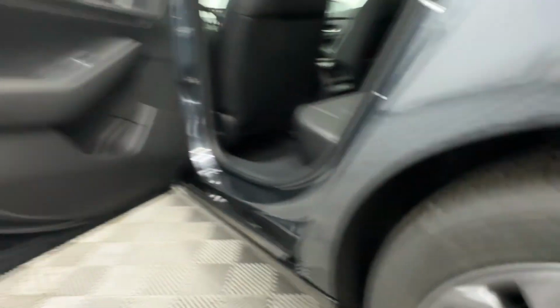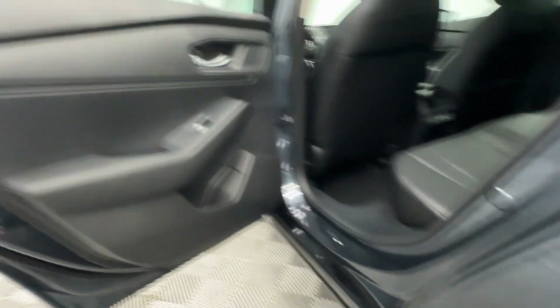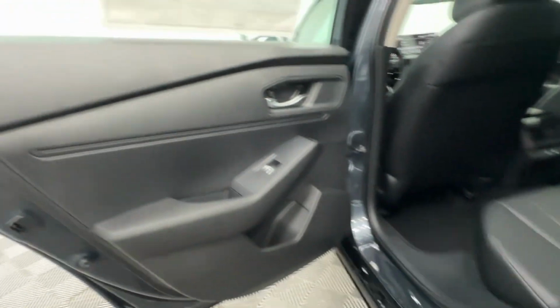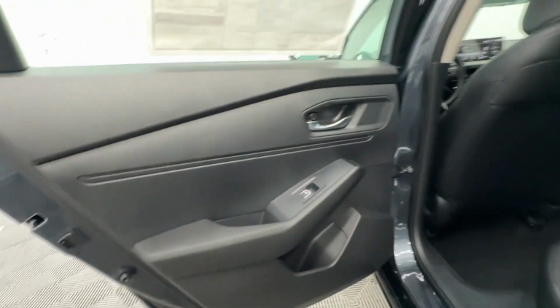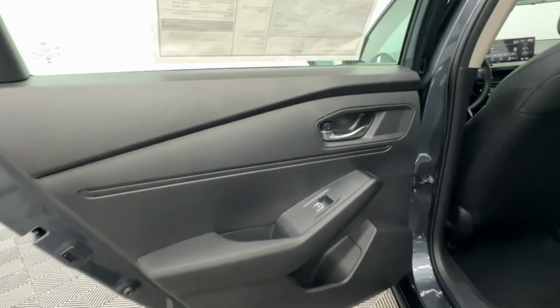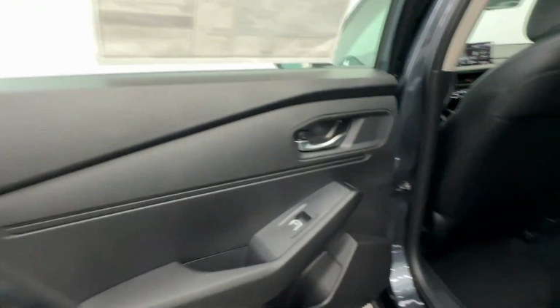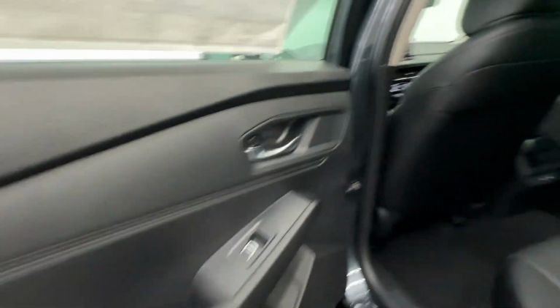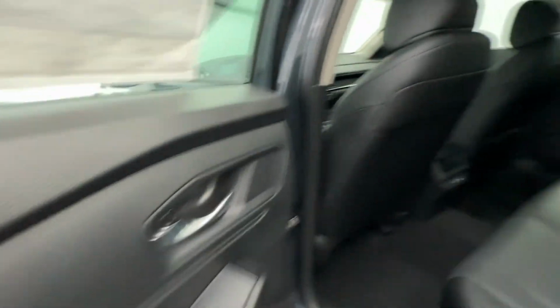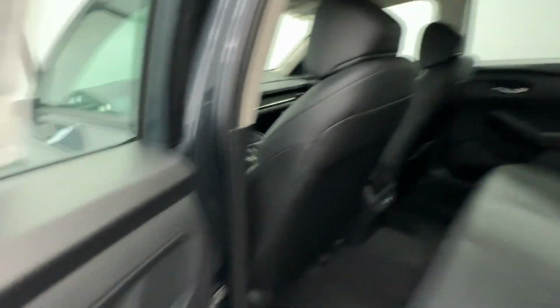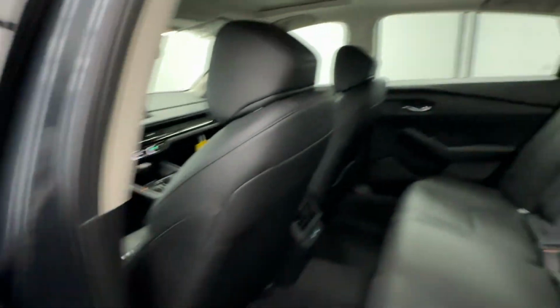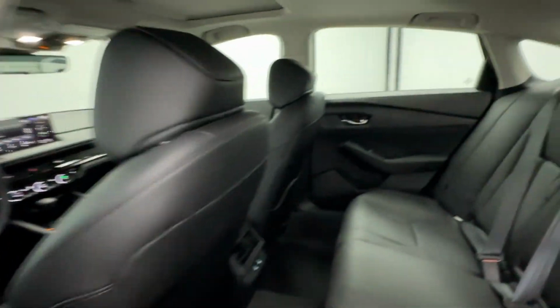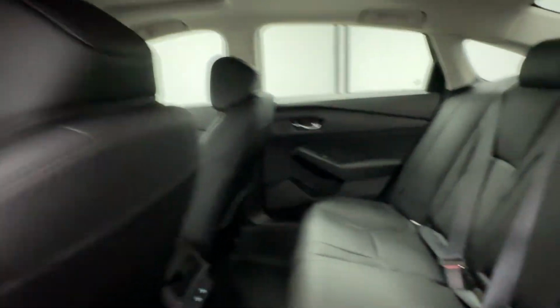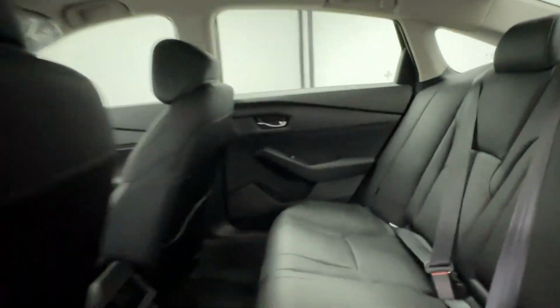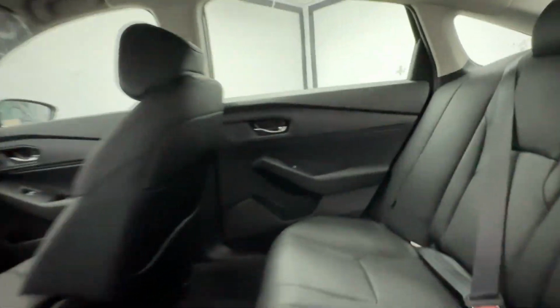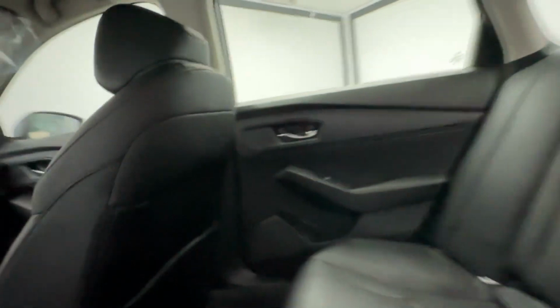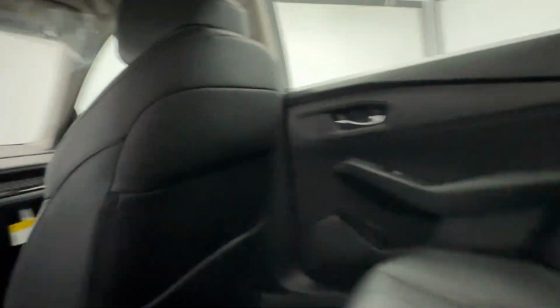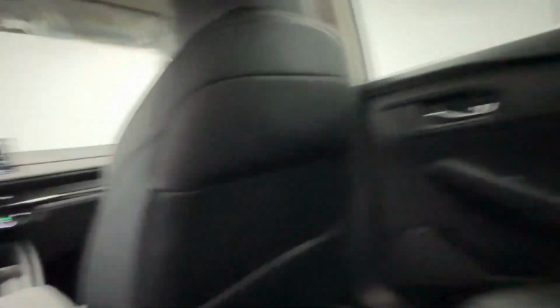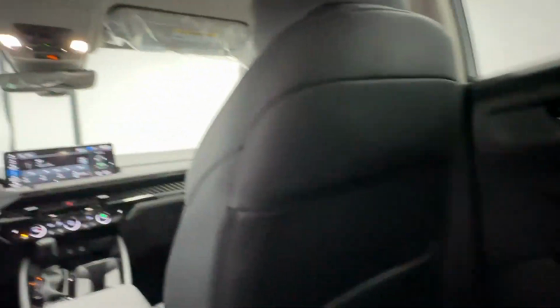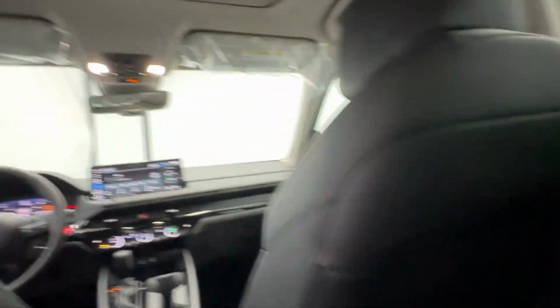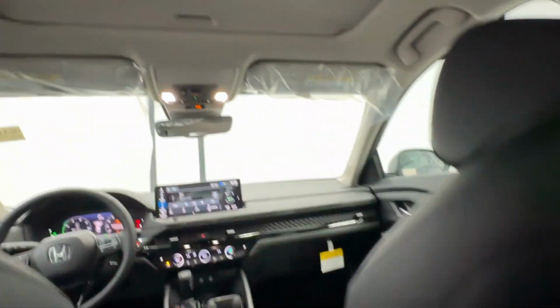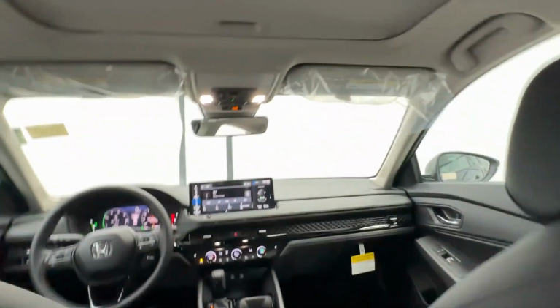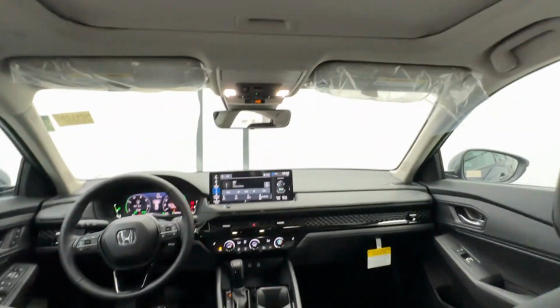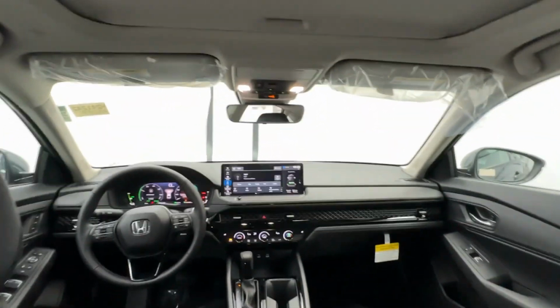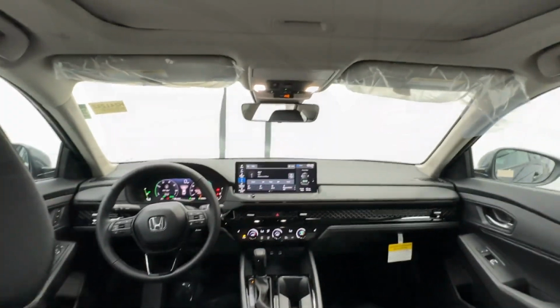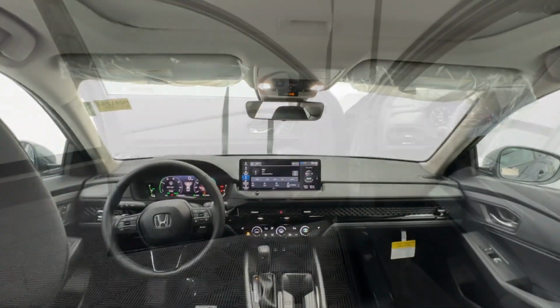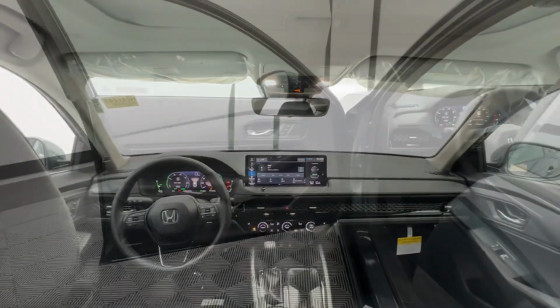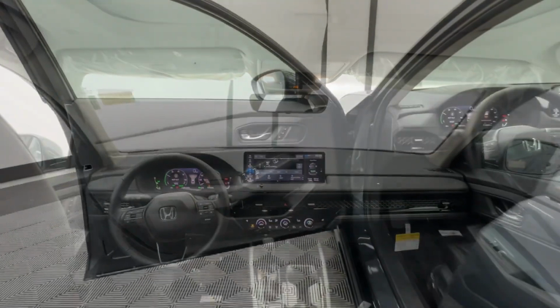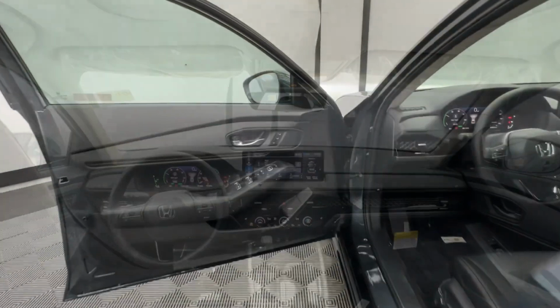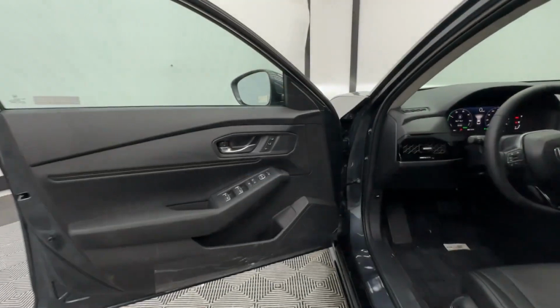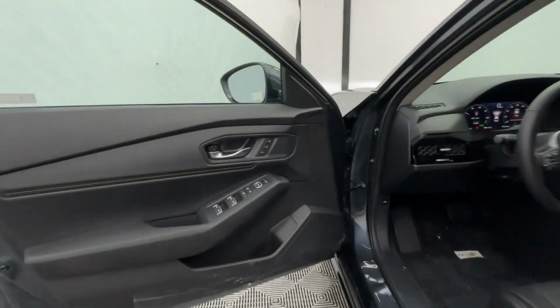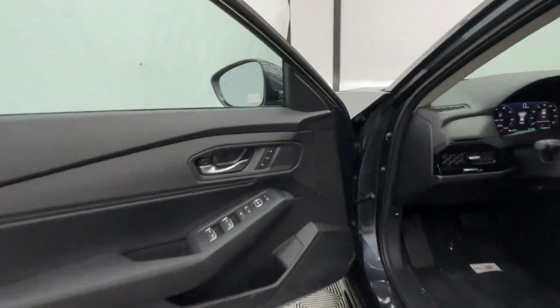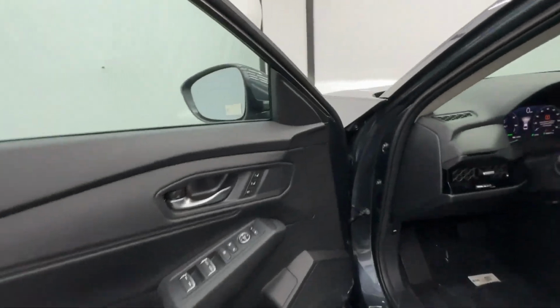Strong and stylish meets smooth and efficient in this future-focused Honda Accord Hybrid. Test drive it today.